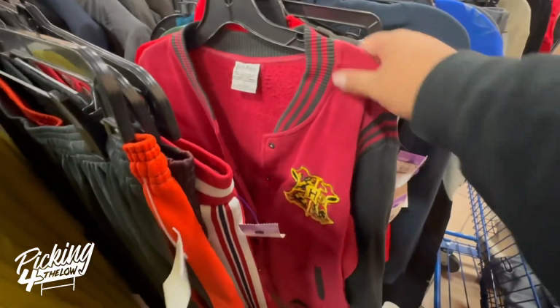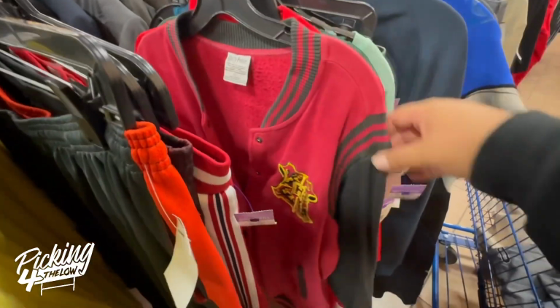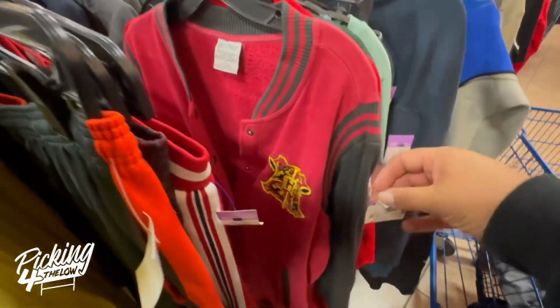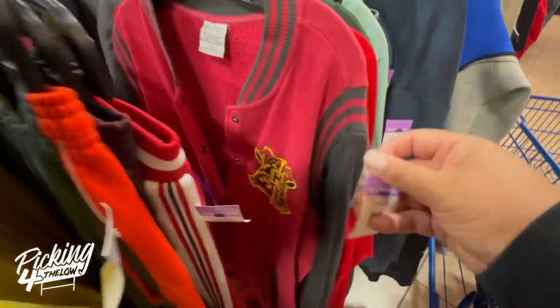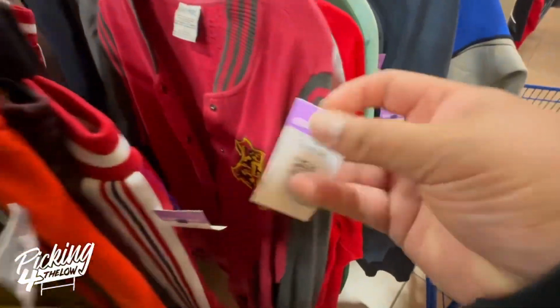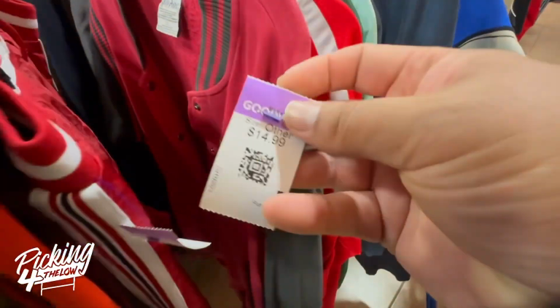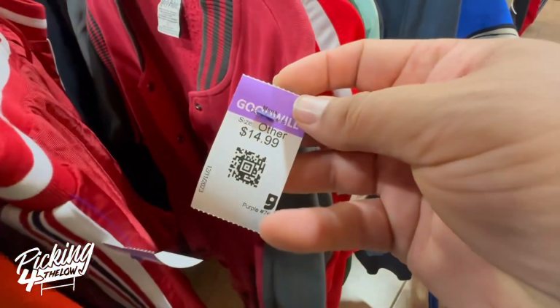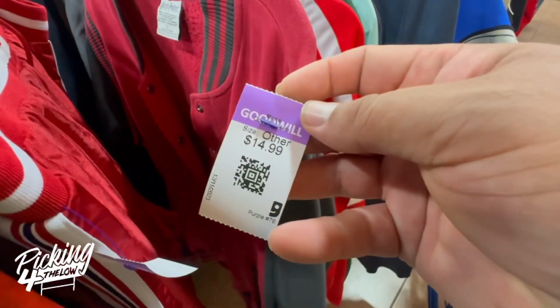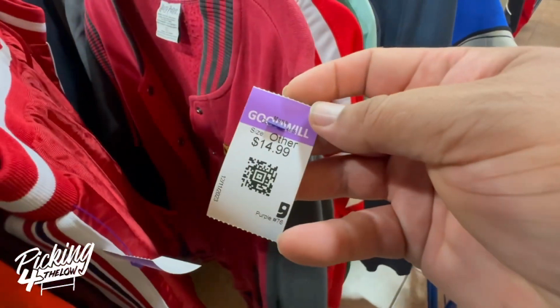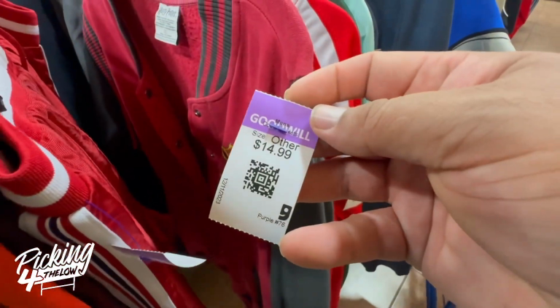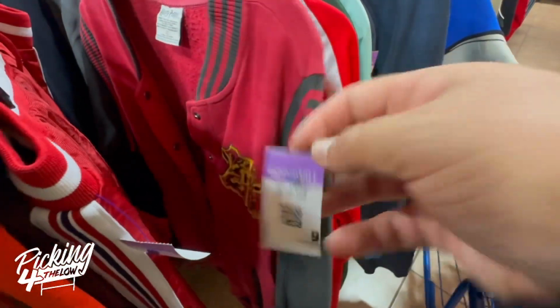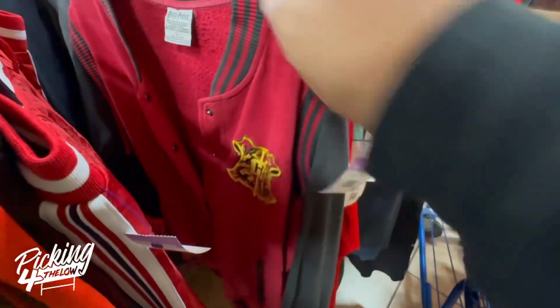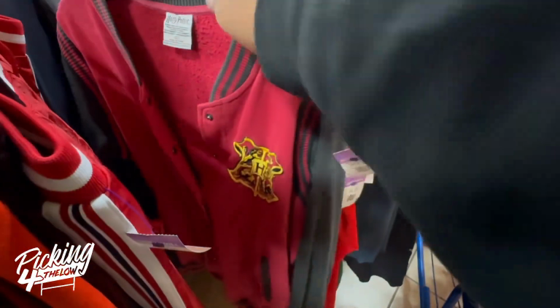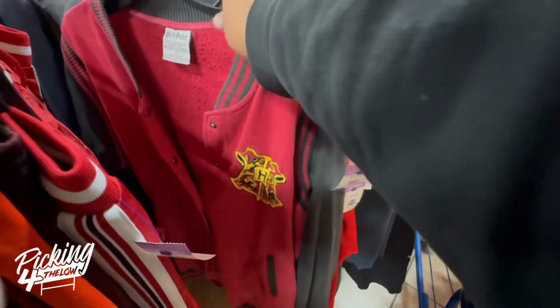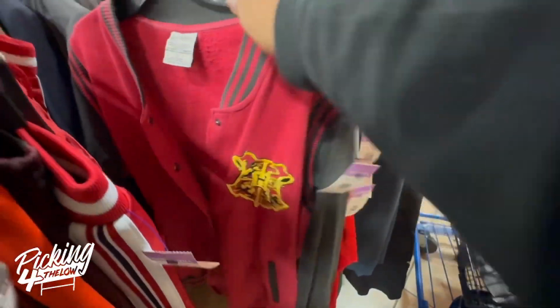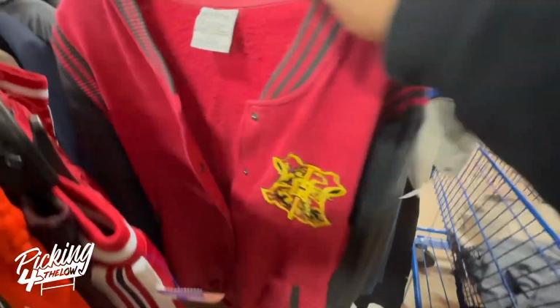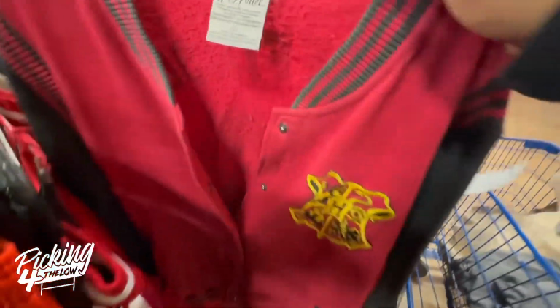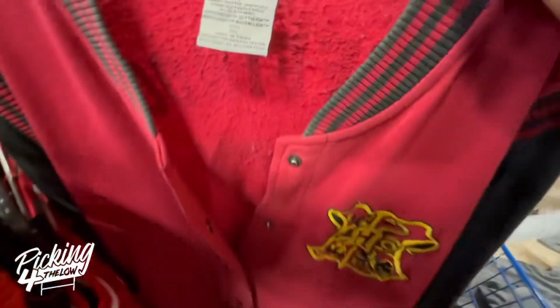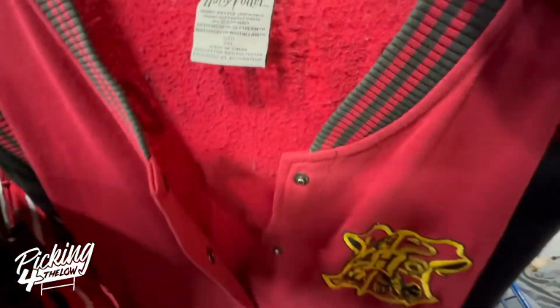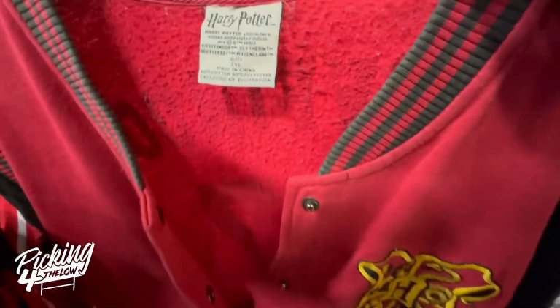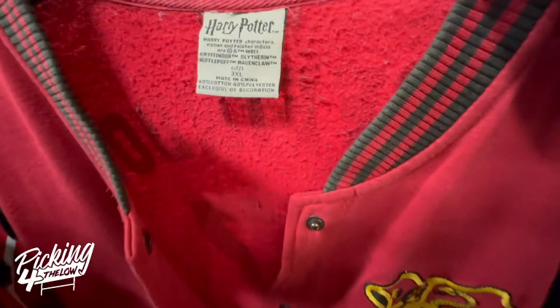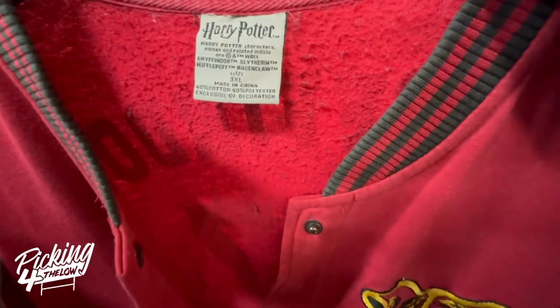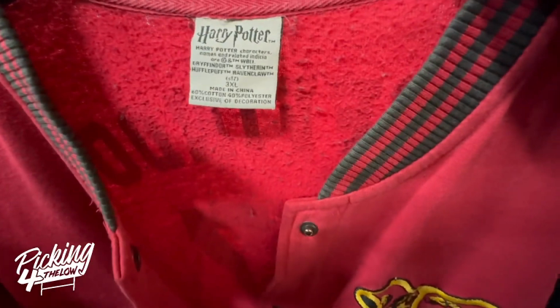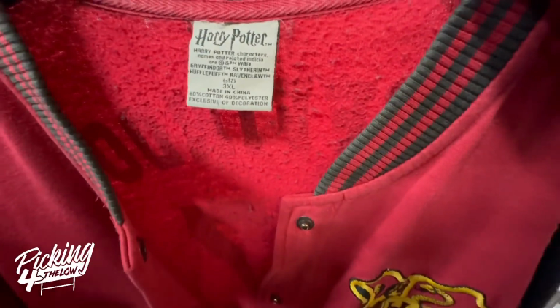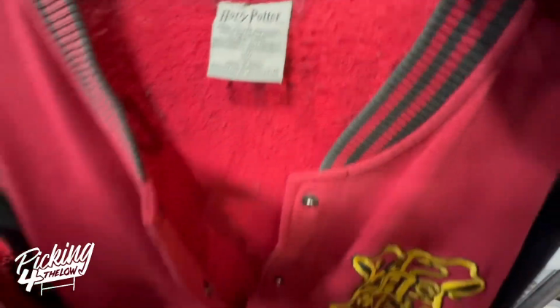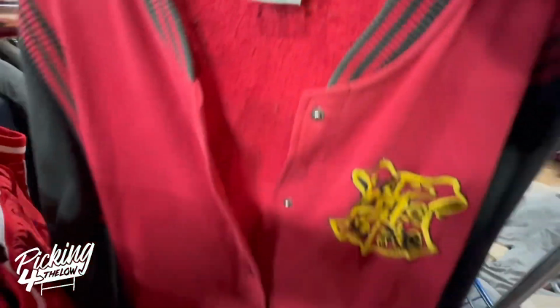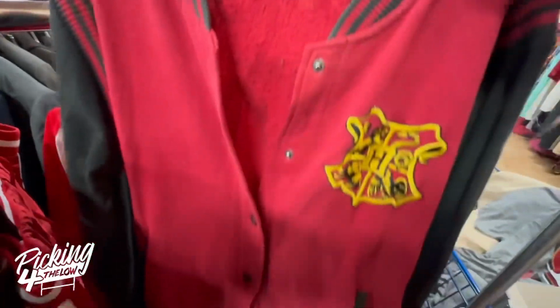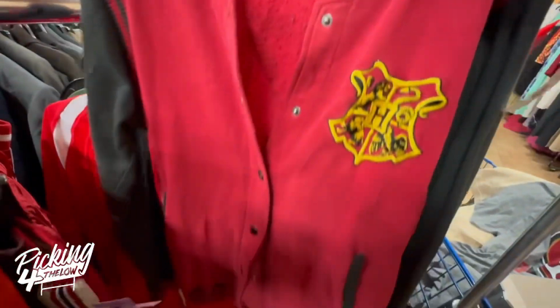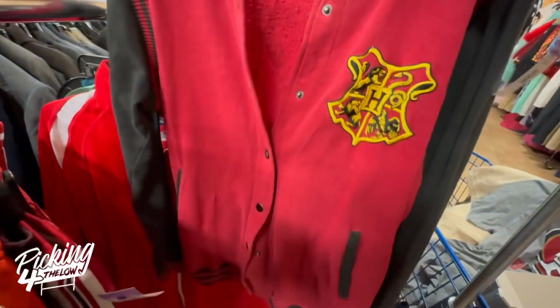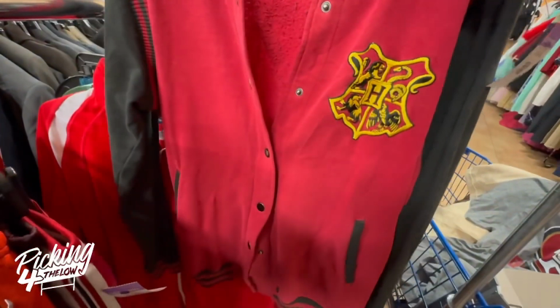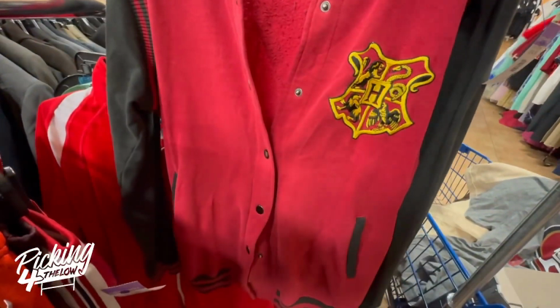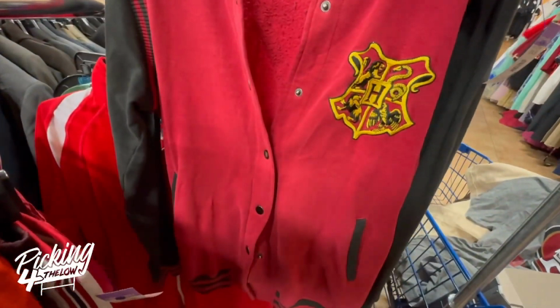I also checked out this Harry Potter jacket. I did not pick it up — it was $15 and I didn't find any exact comps on it, so I just left it.